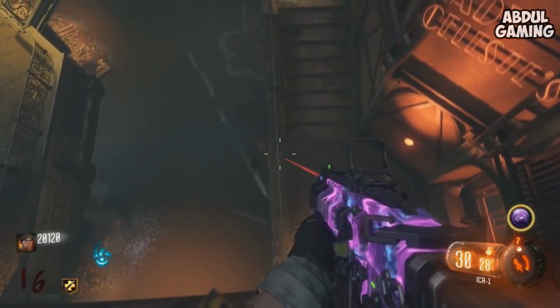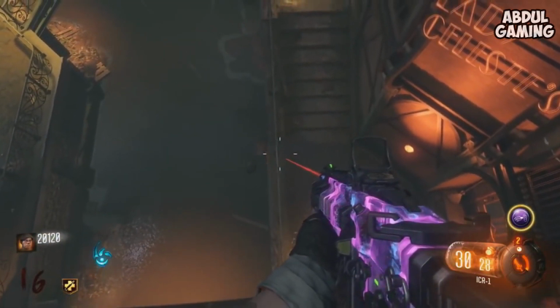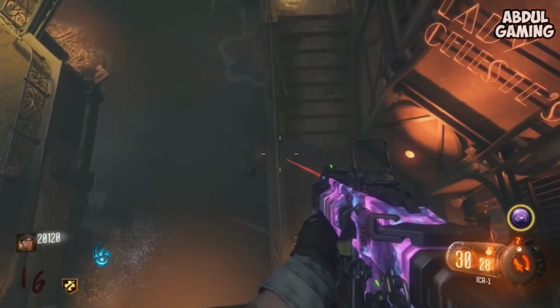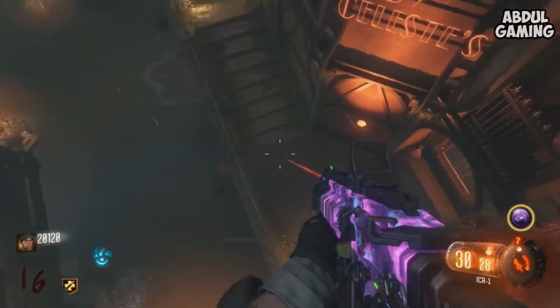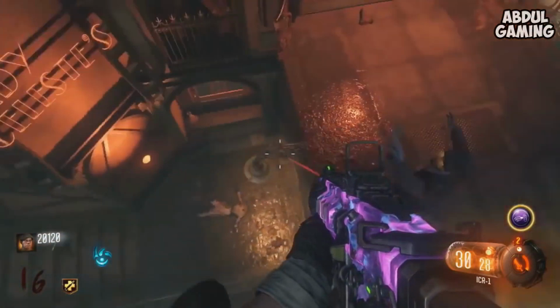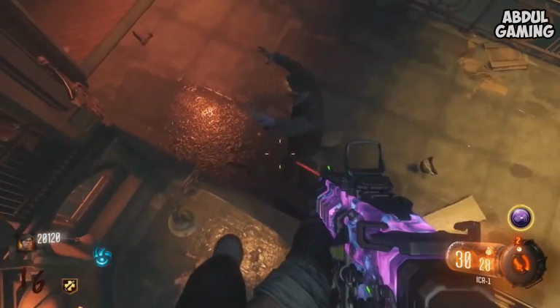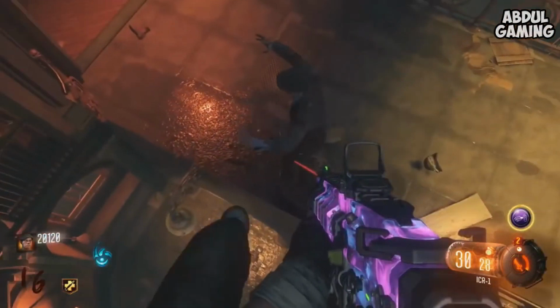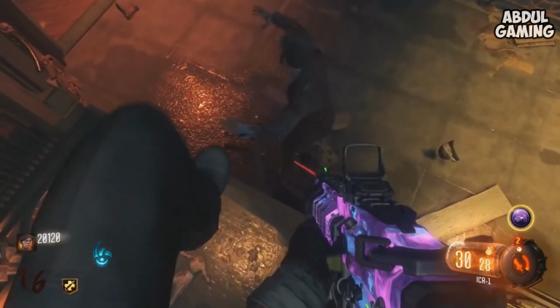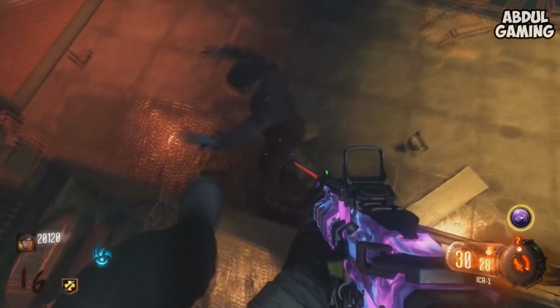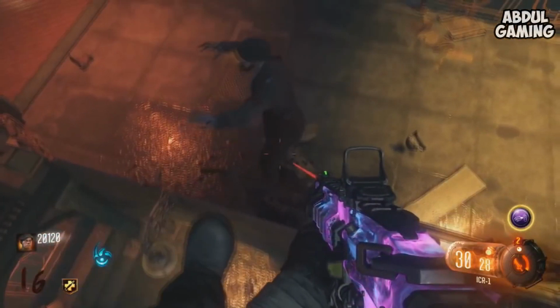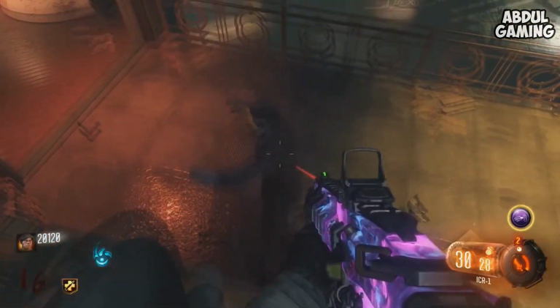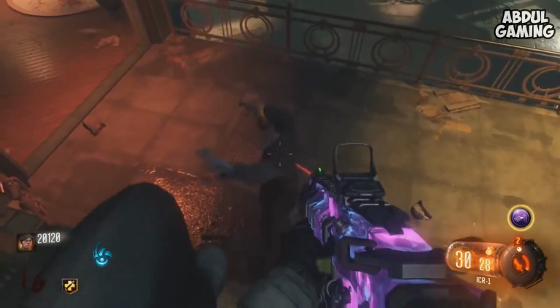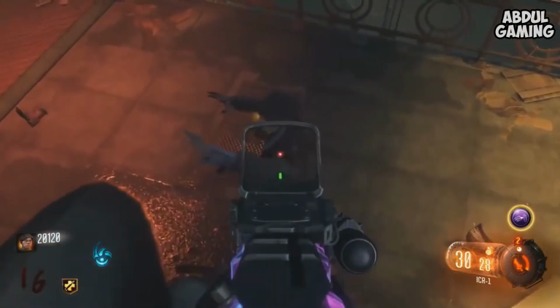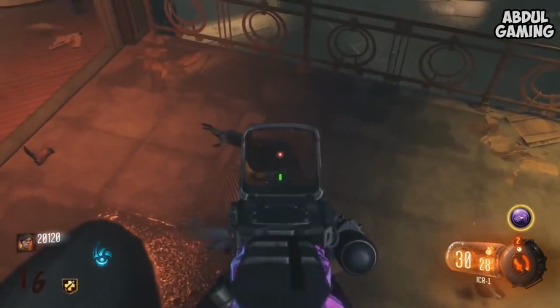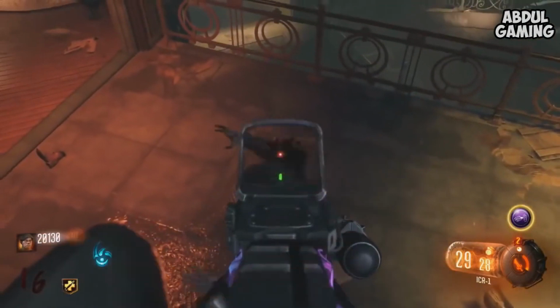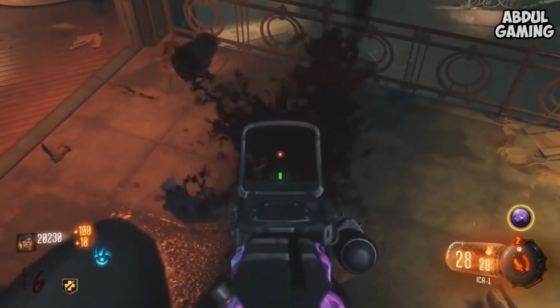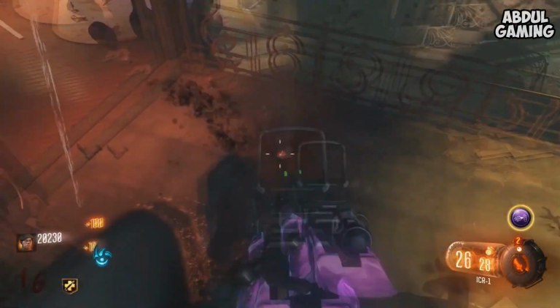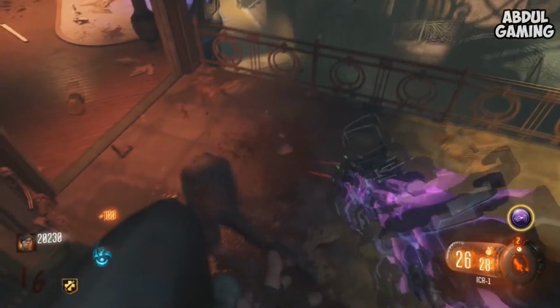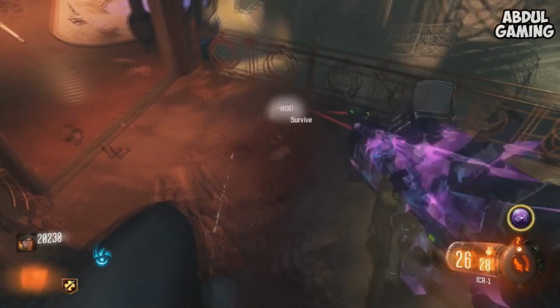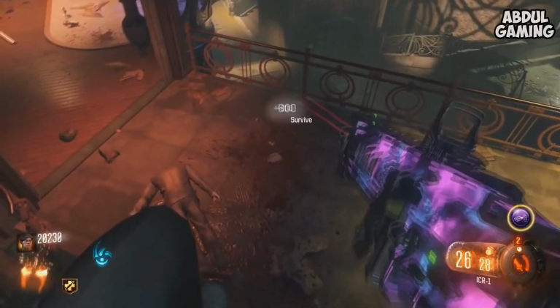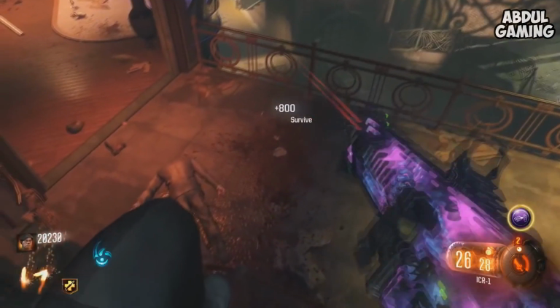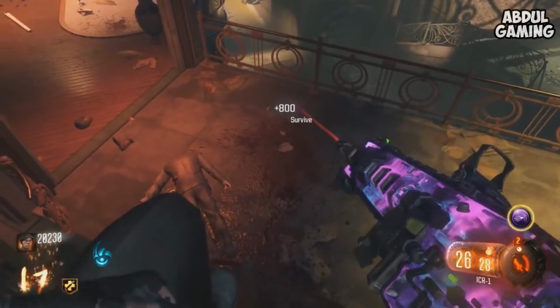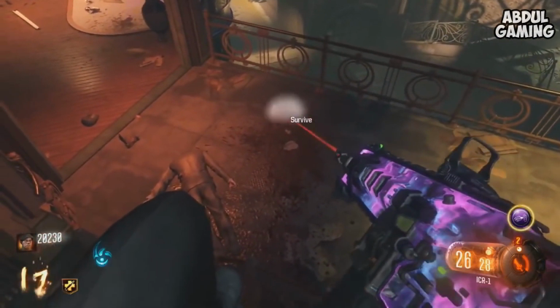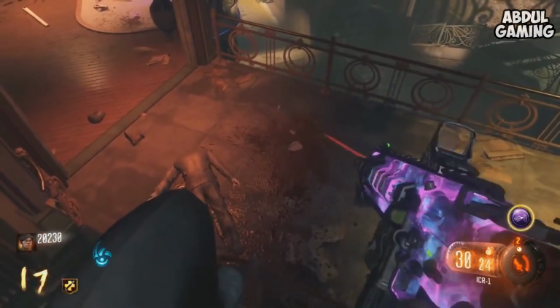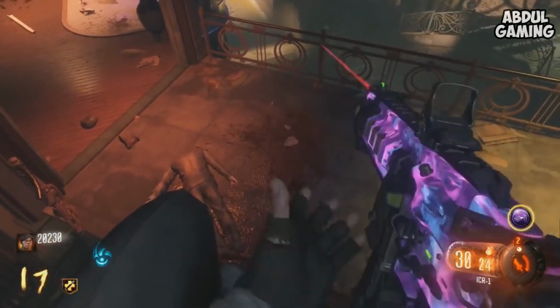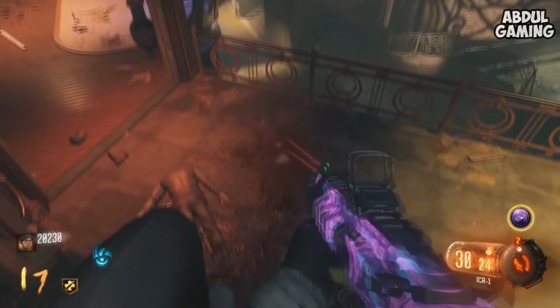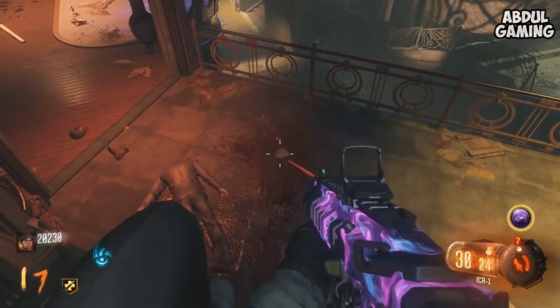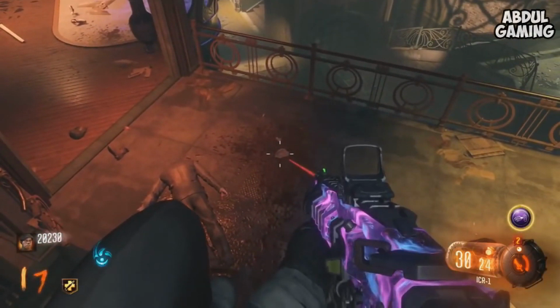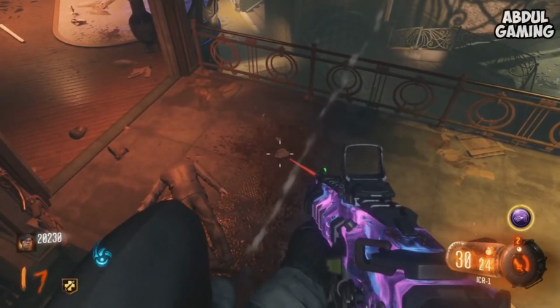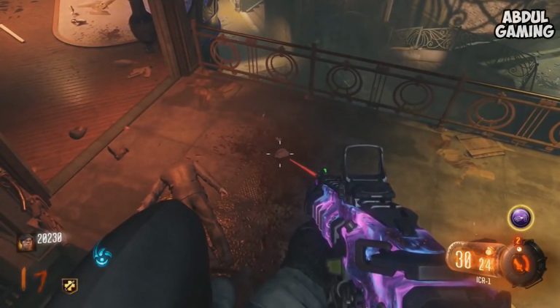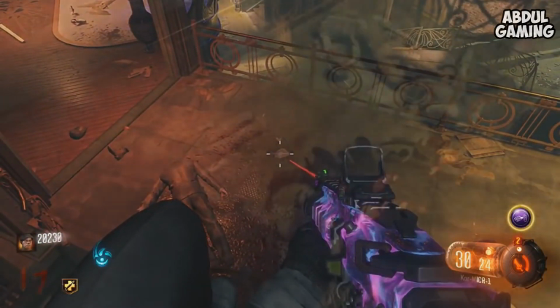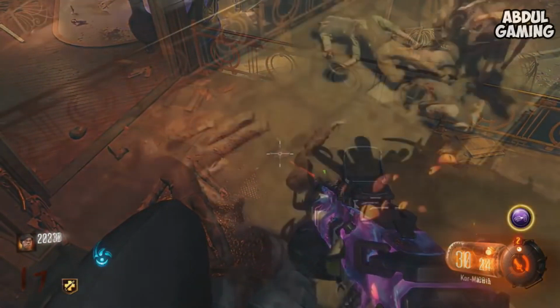When you land up here all the zombies will pile up, you can pick up all the power-ups, Margot won't spawn. The good thing about this glitch is that you can fill all your teammates in here if you all move up.